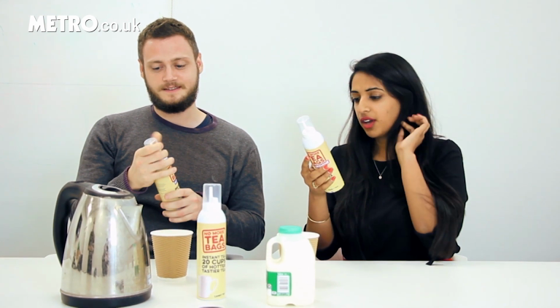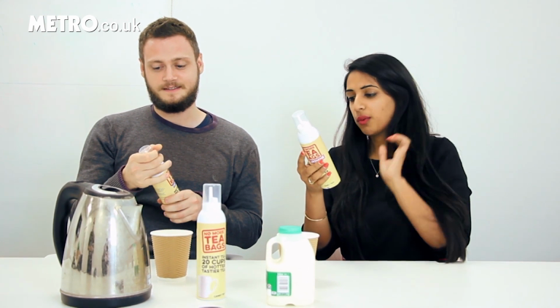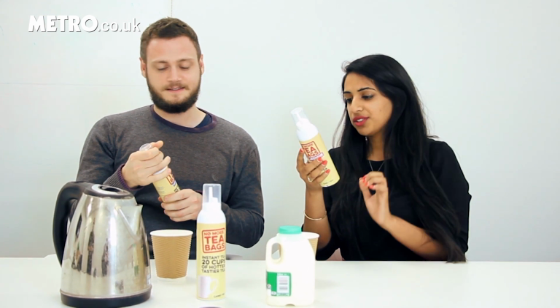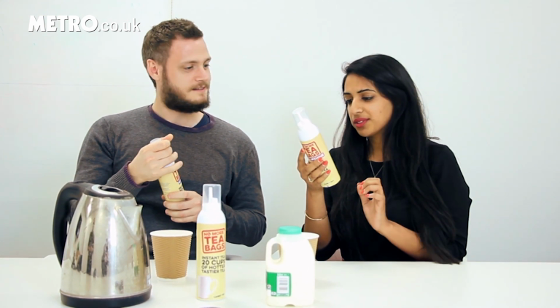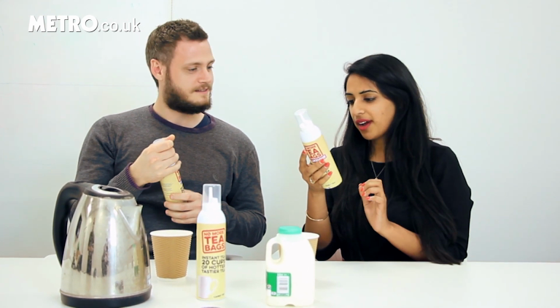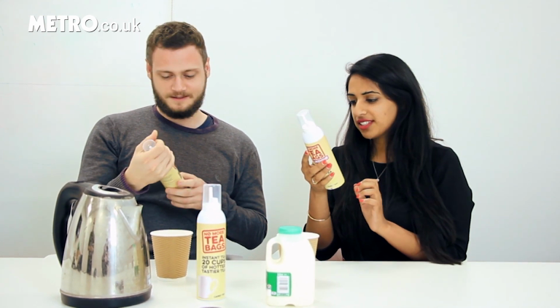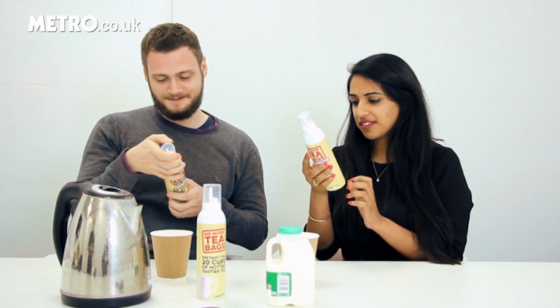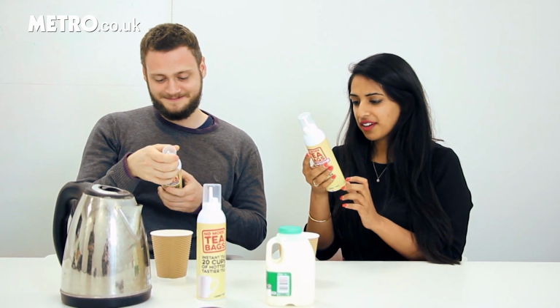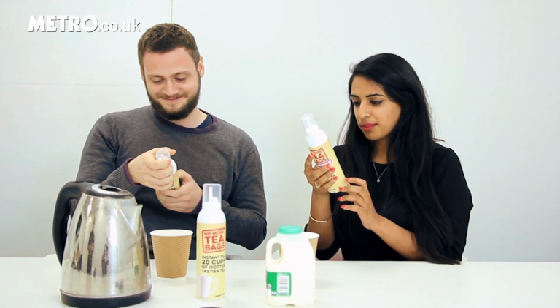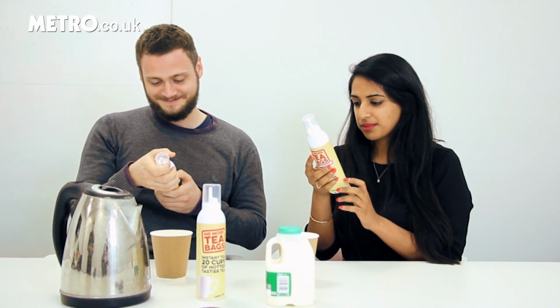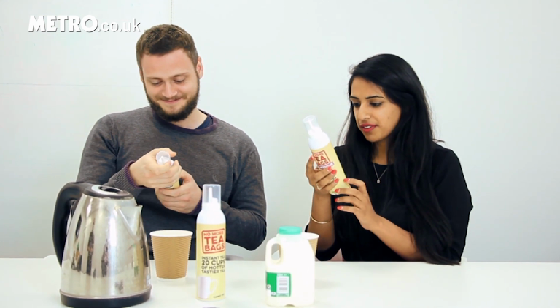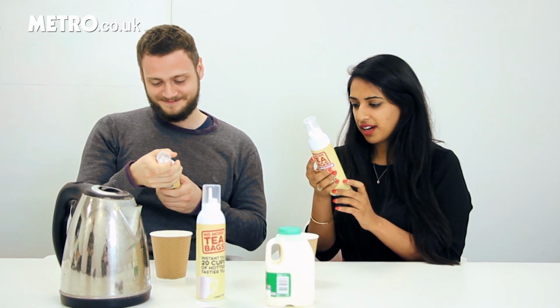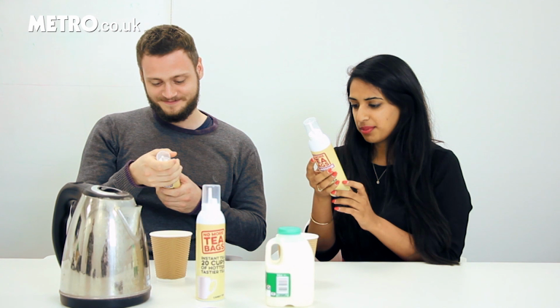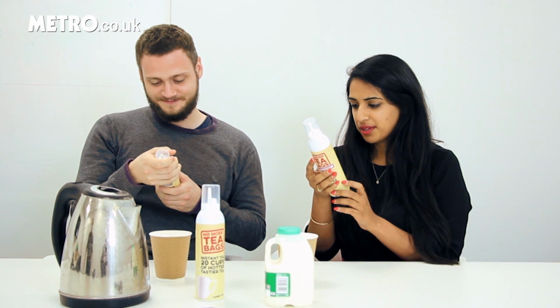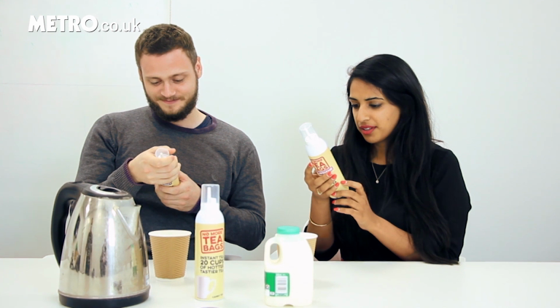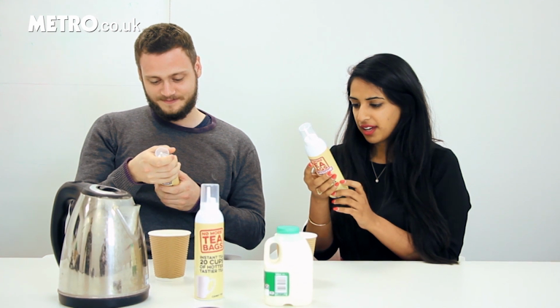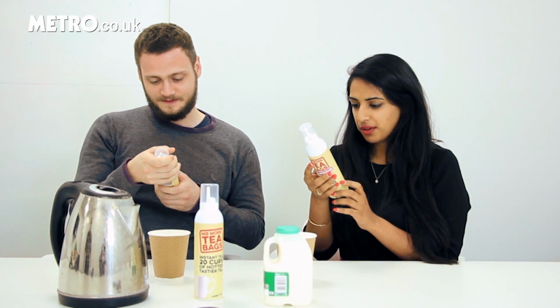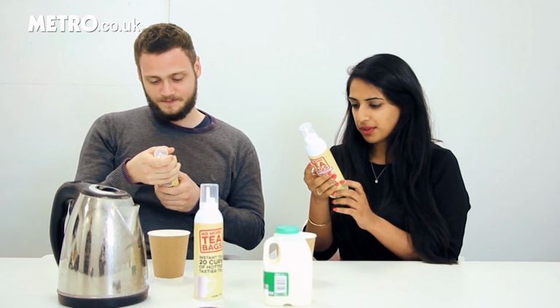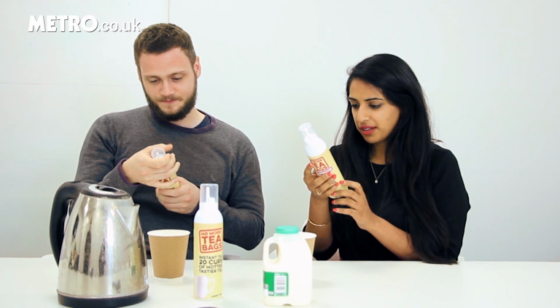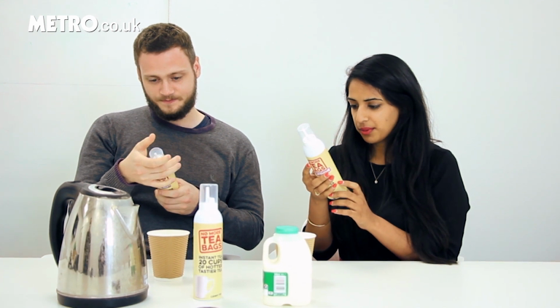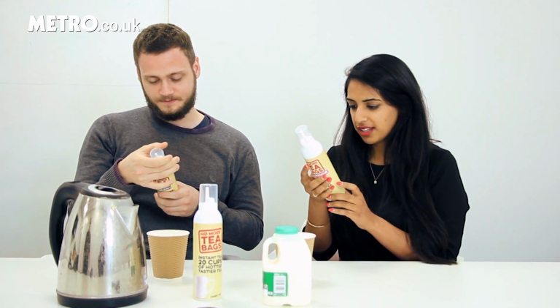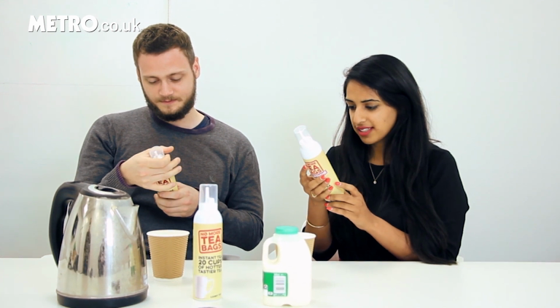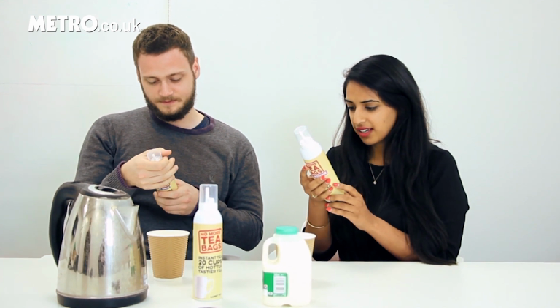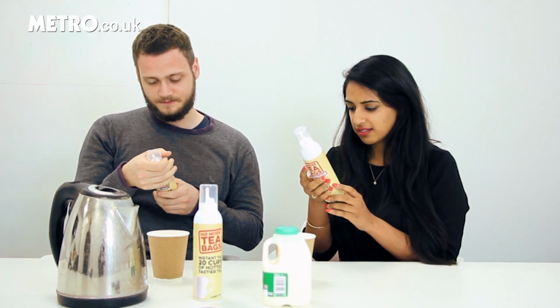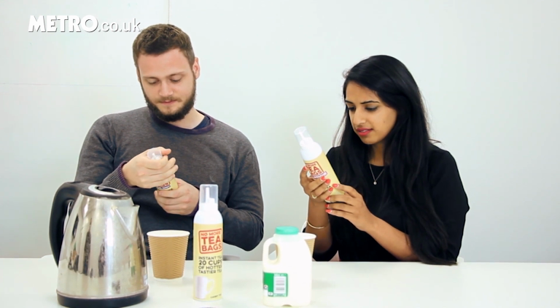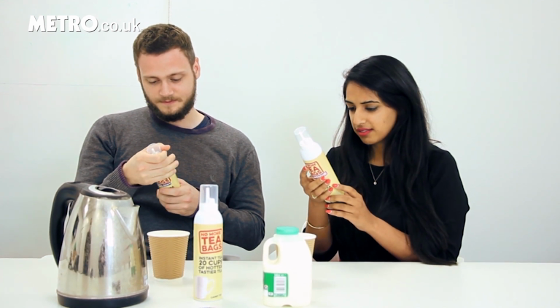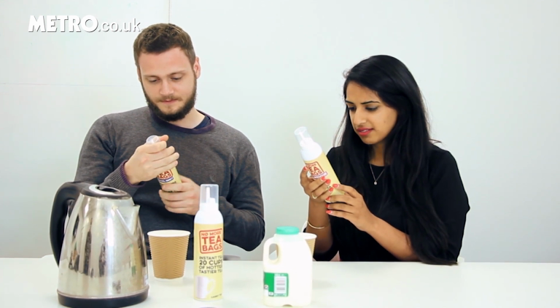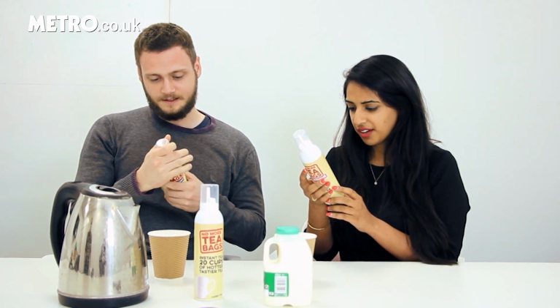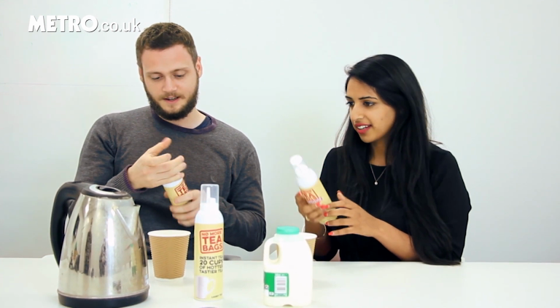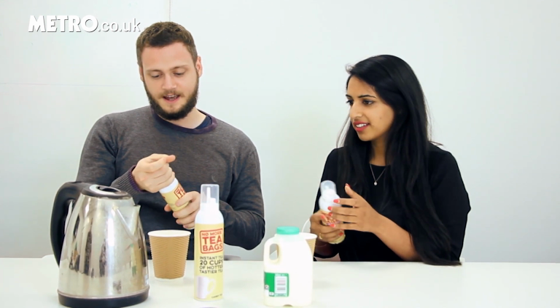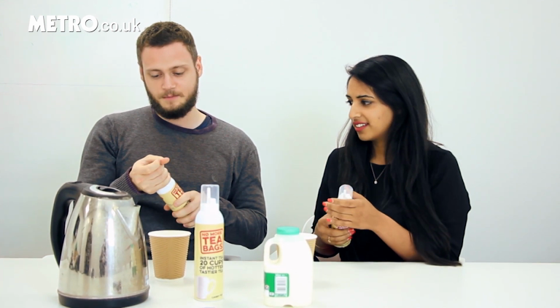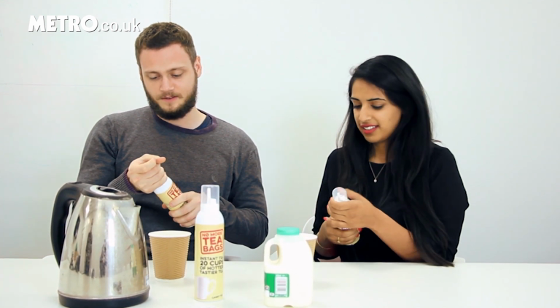One short spray, just enough to cover the bottom of your cup, and add hot water and that's it. It looks like a hairless...